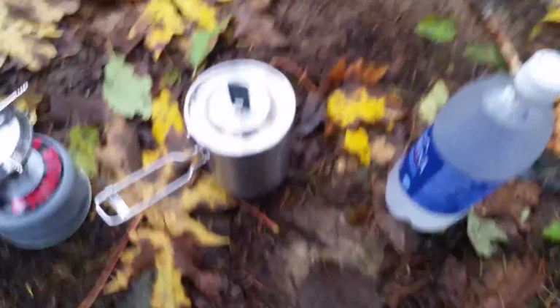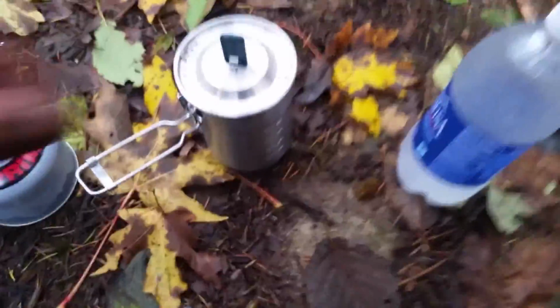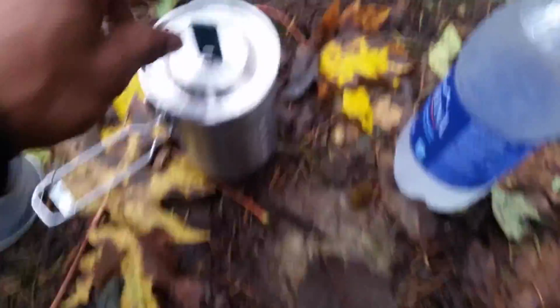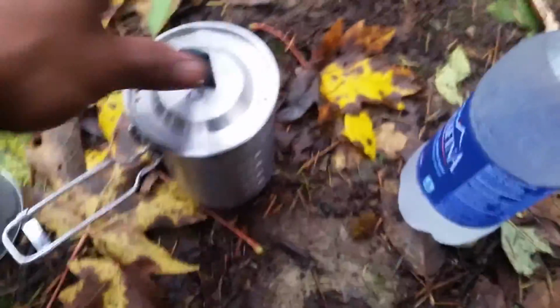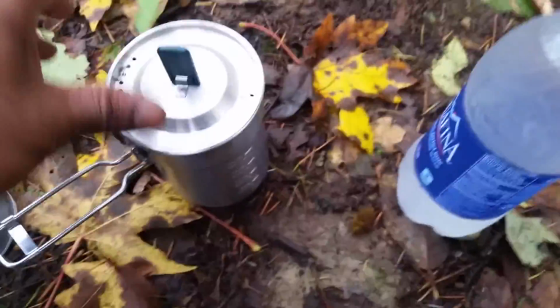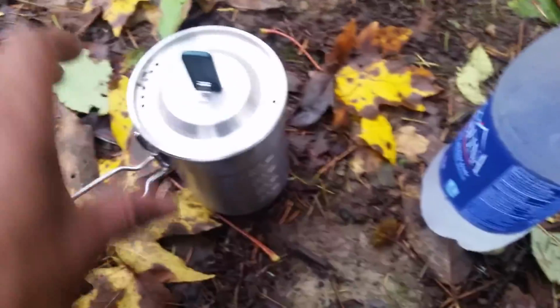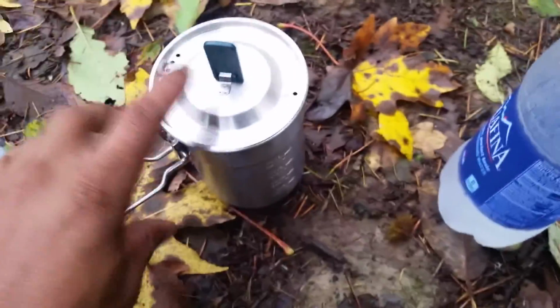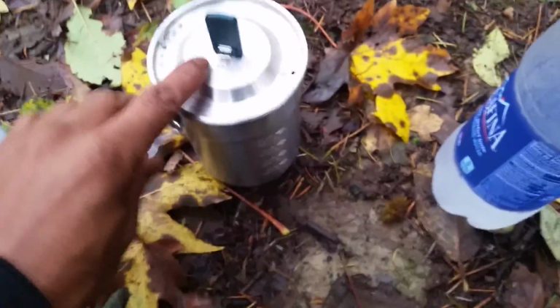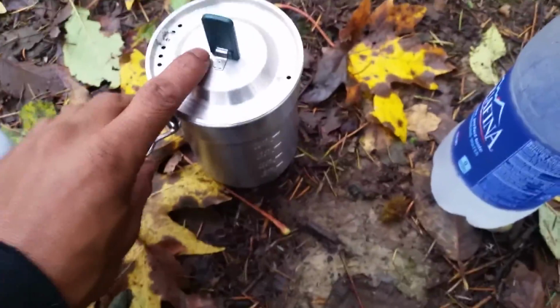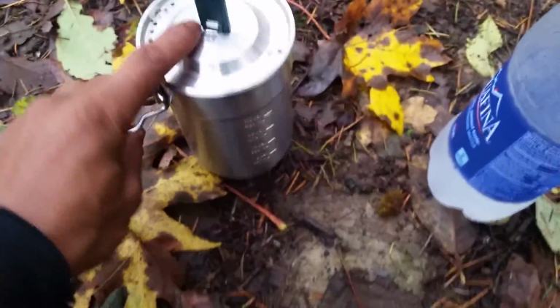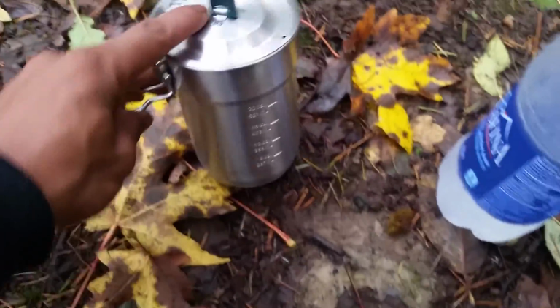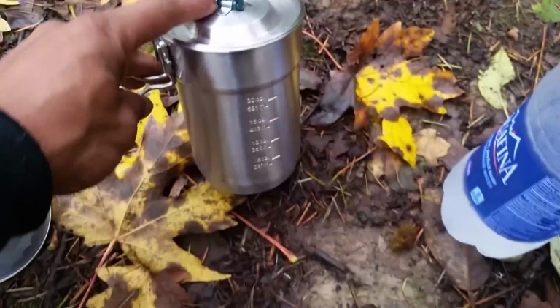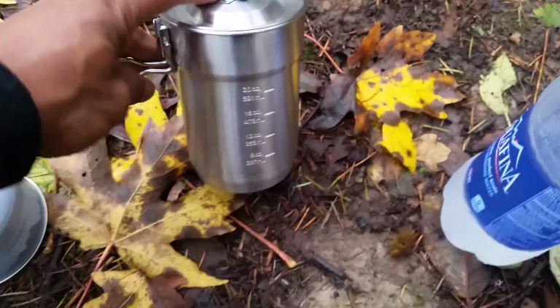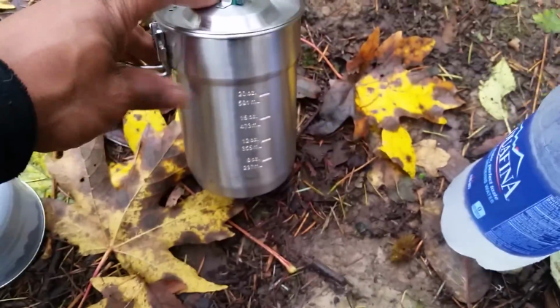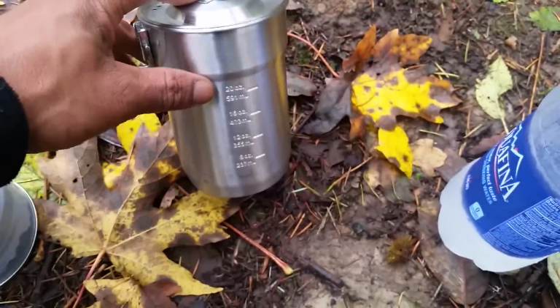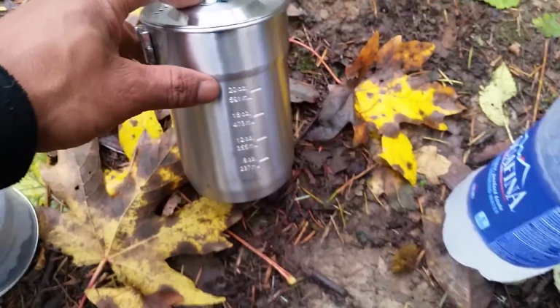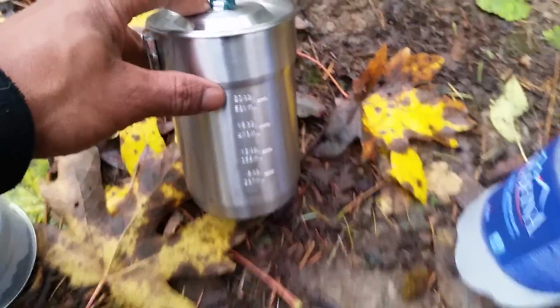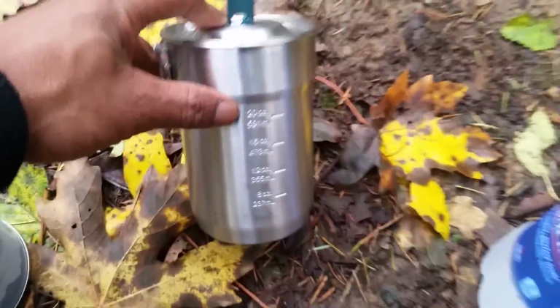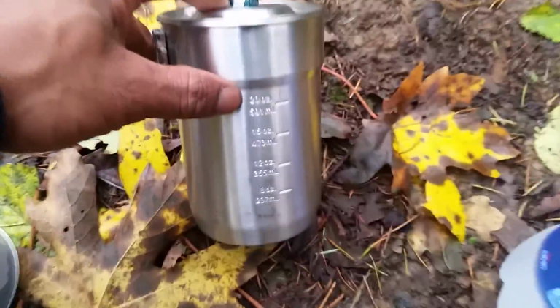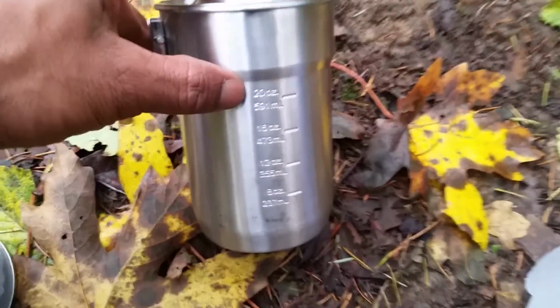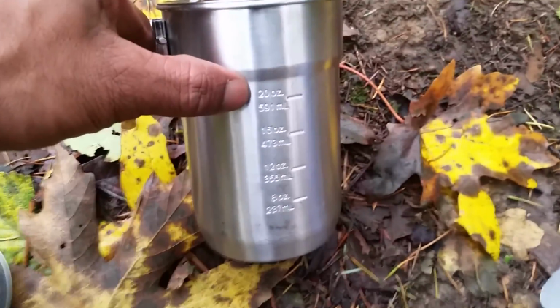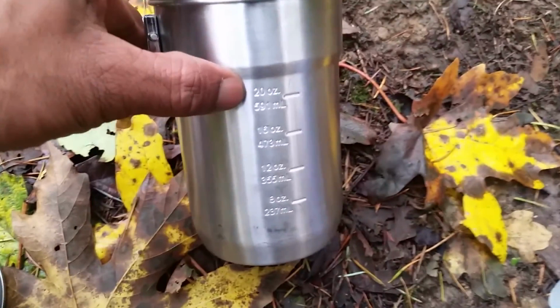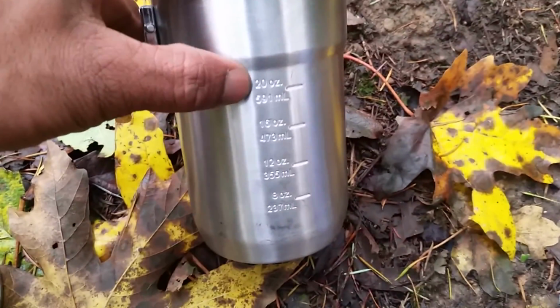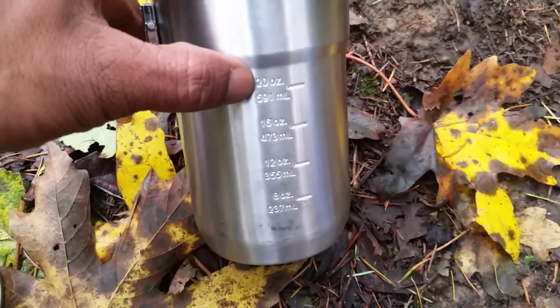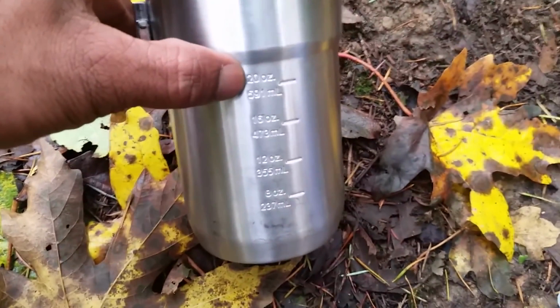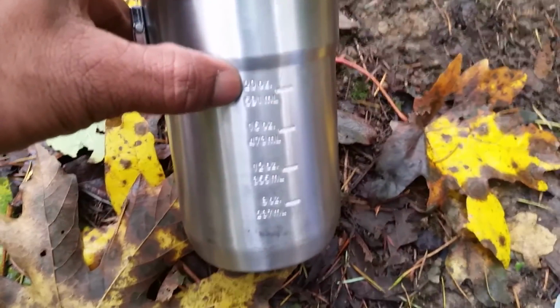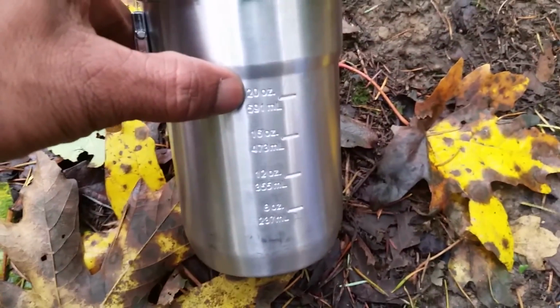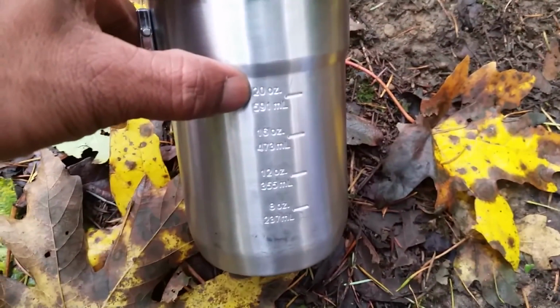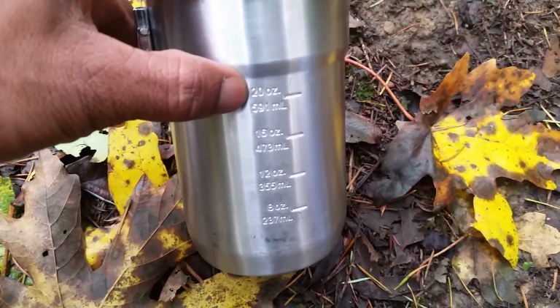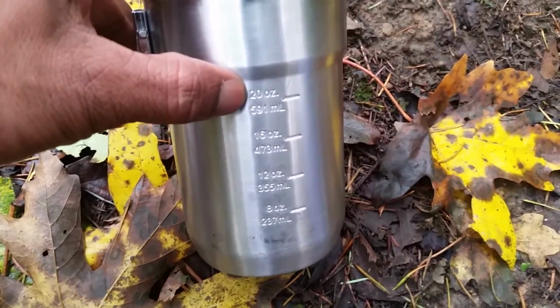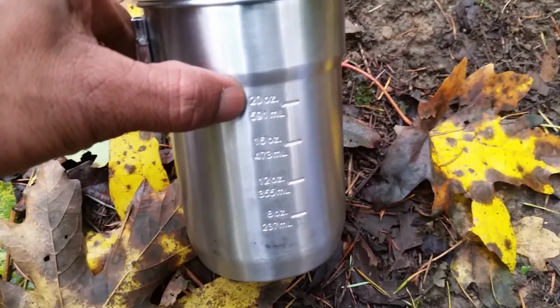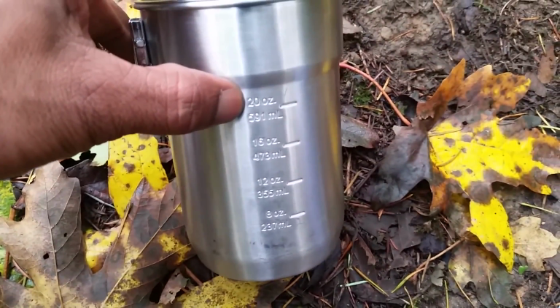Back to this — I've got my little container here. I'm going to go ahead and fill it up to the 20-ounce mark right there, which is two and a half cups.